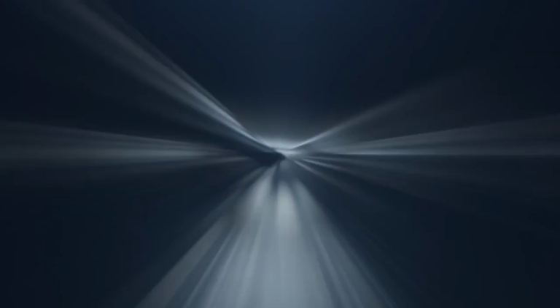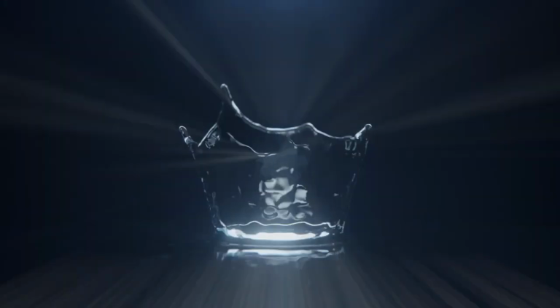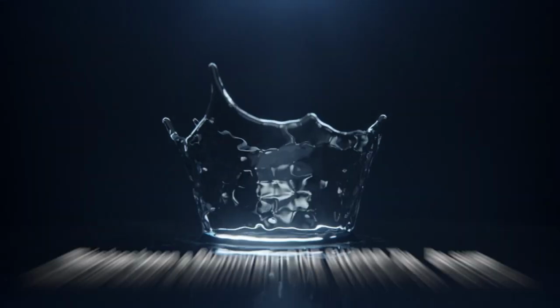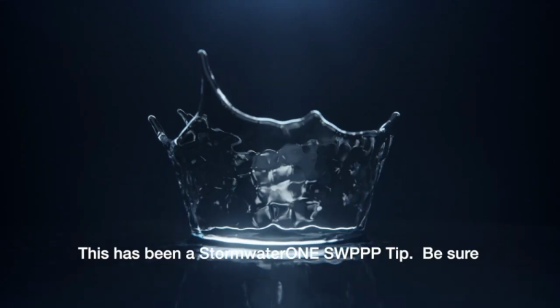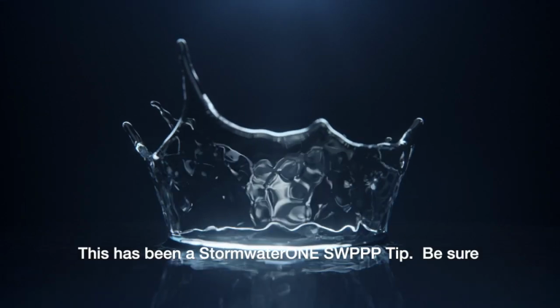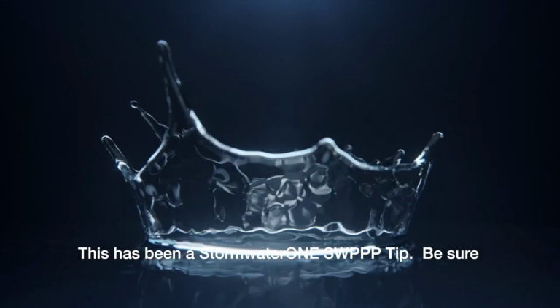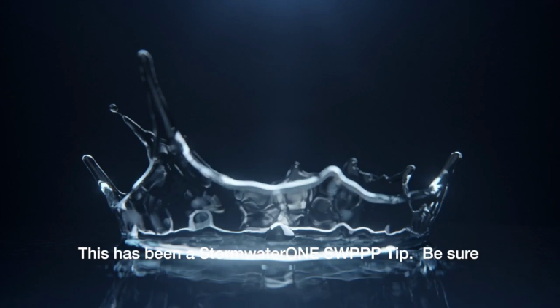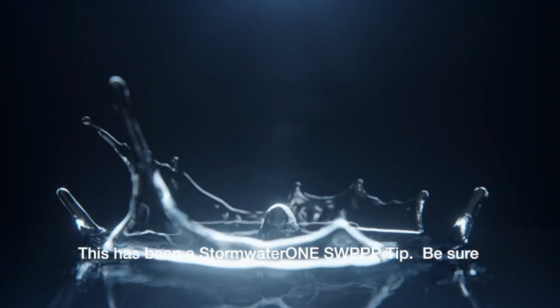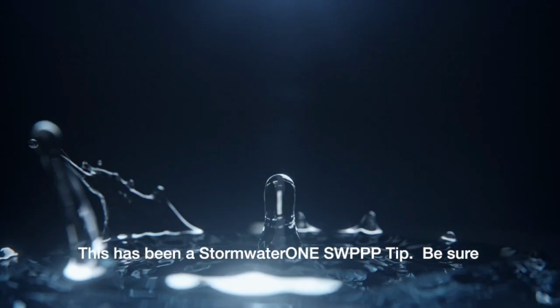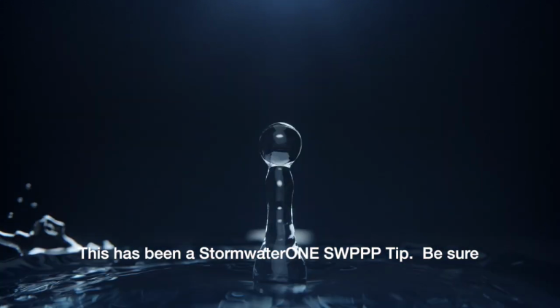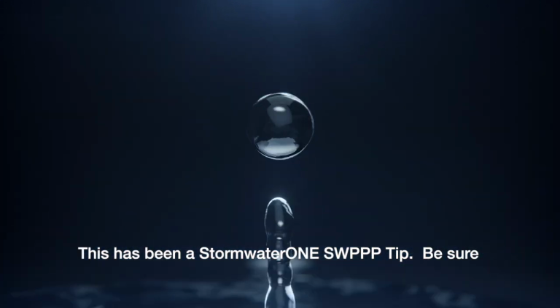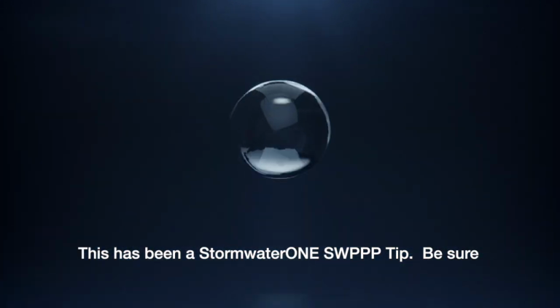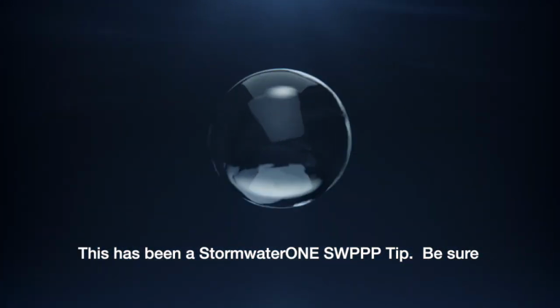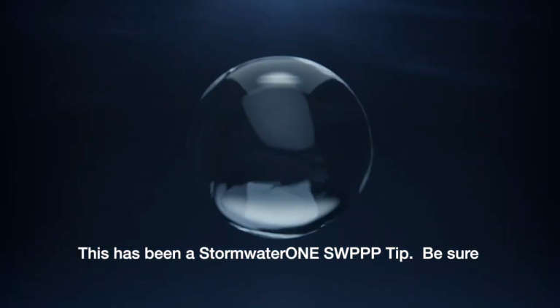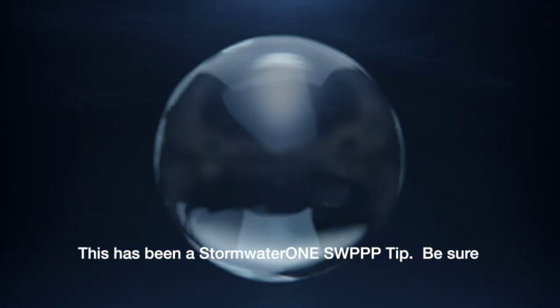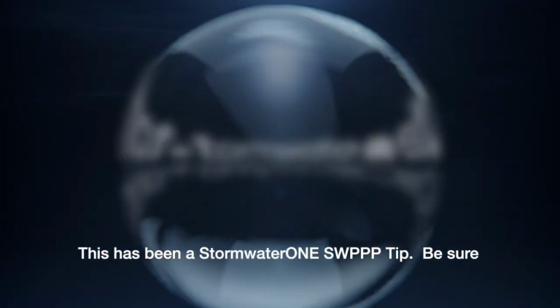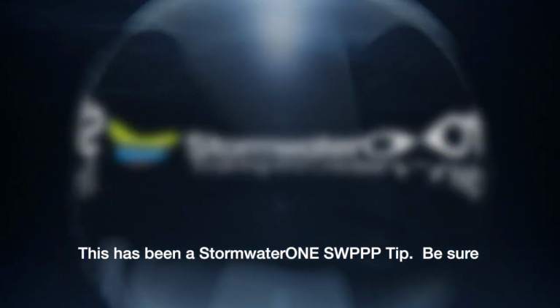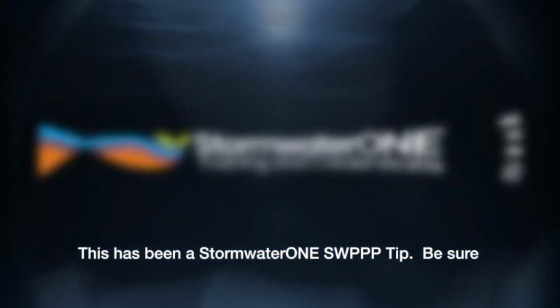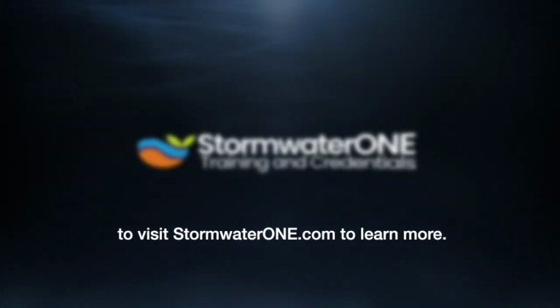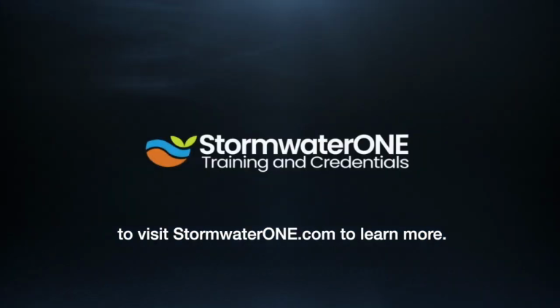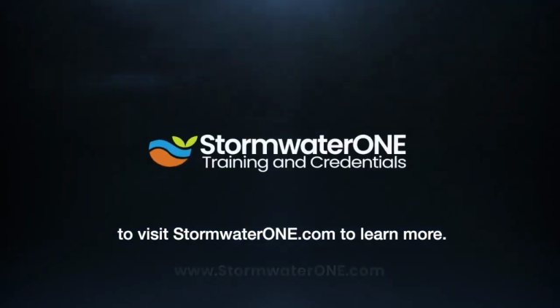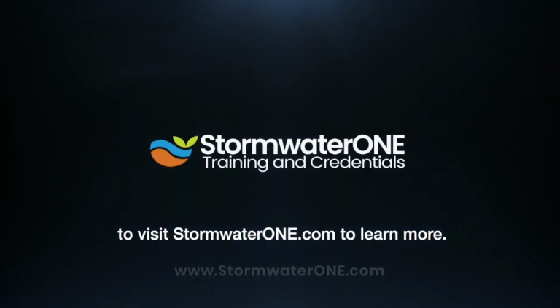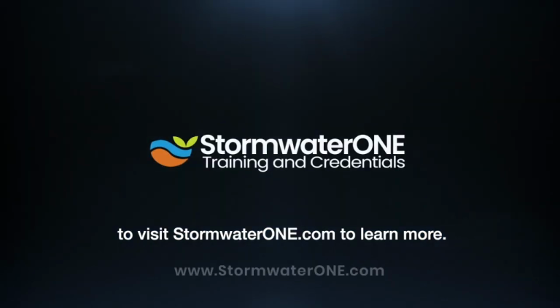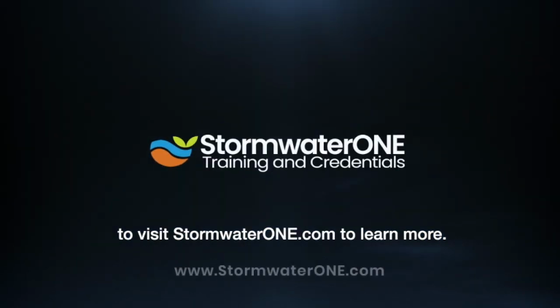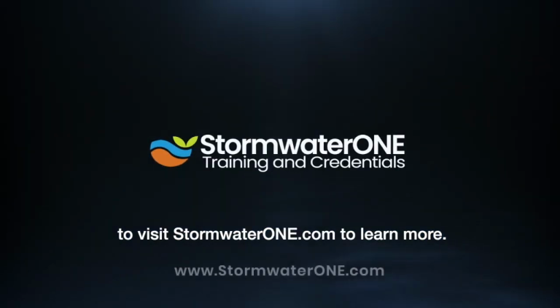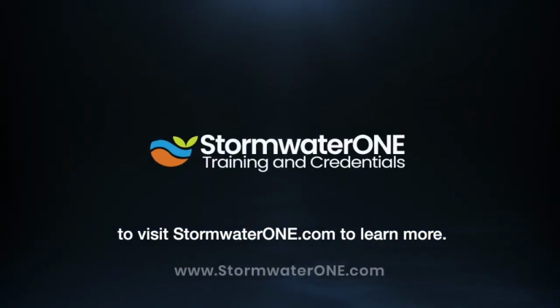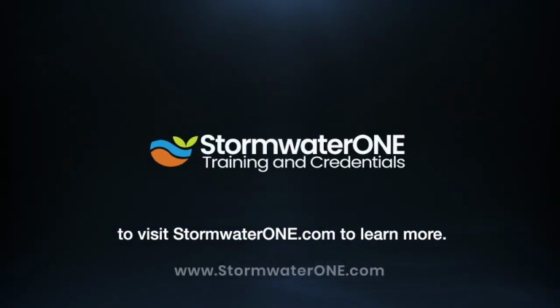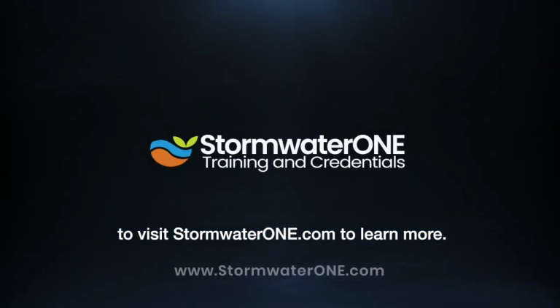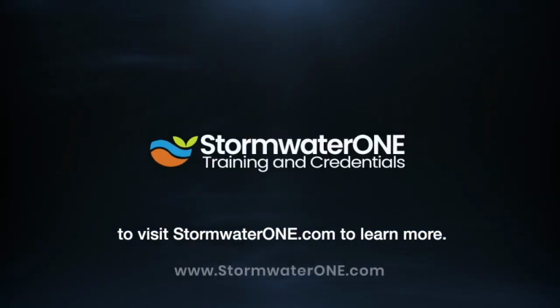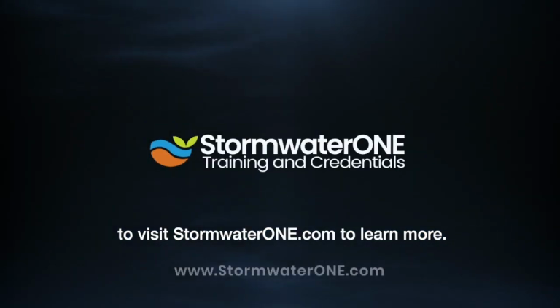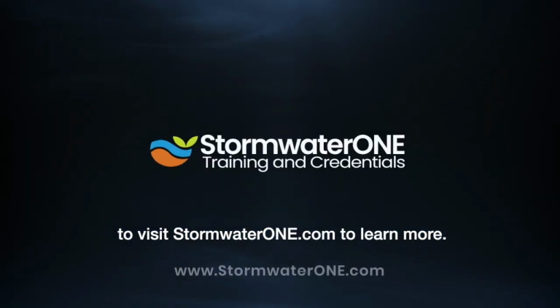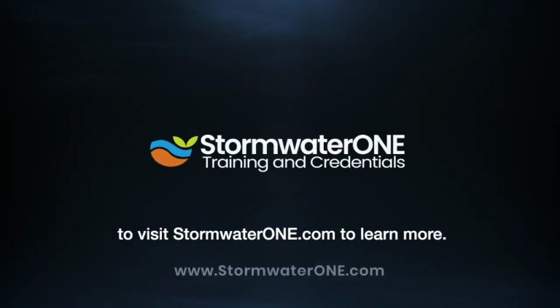This has been a Stormwater One SWPPP Tip. Be sure to visit stormwaterone.com to learn more.